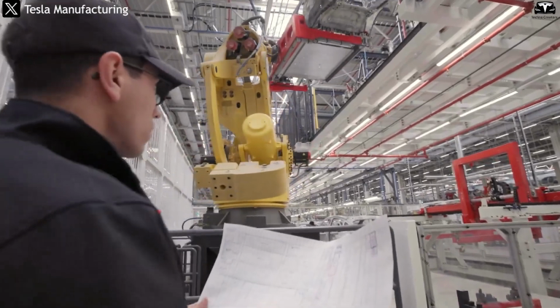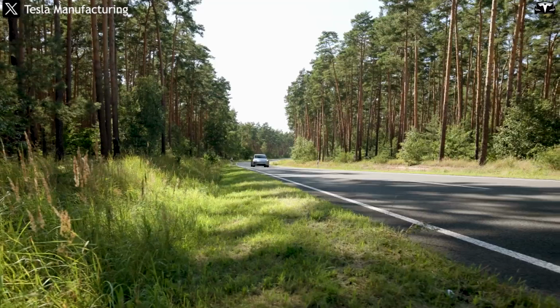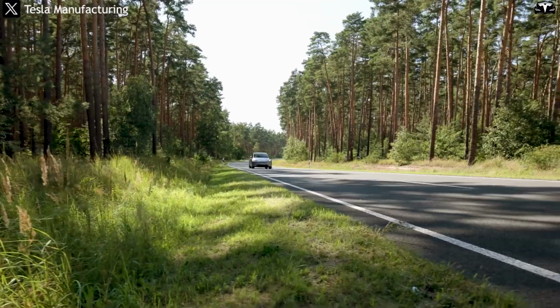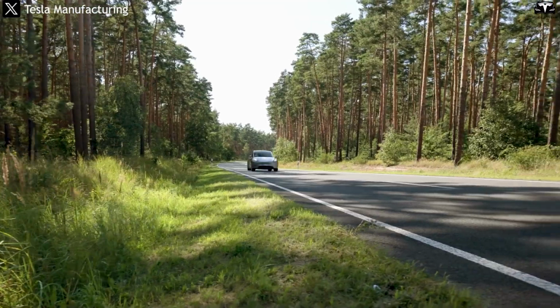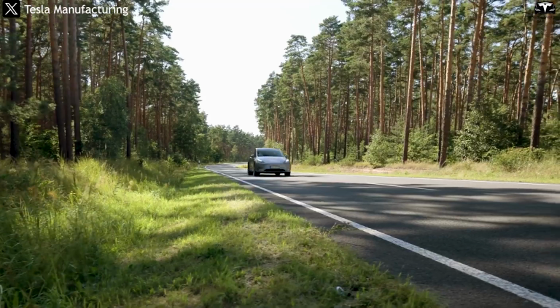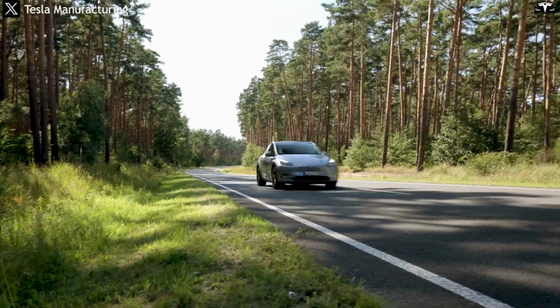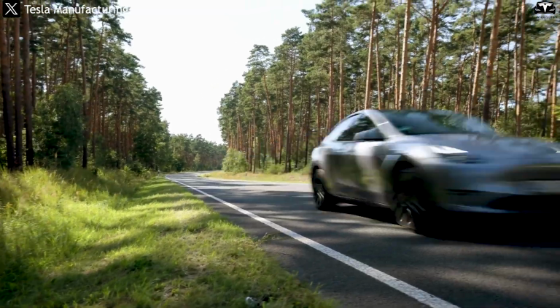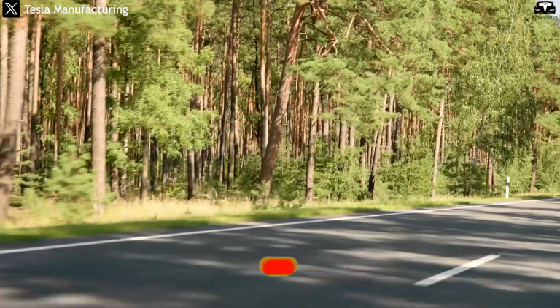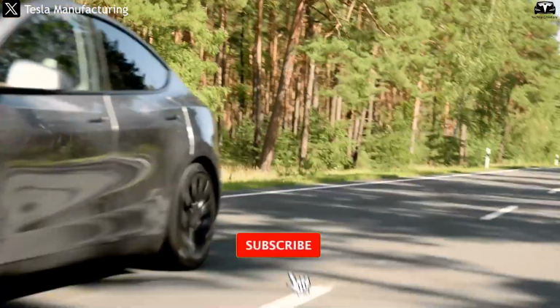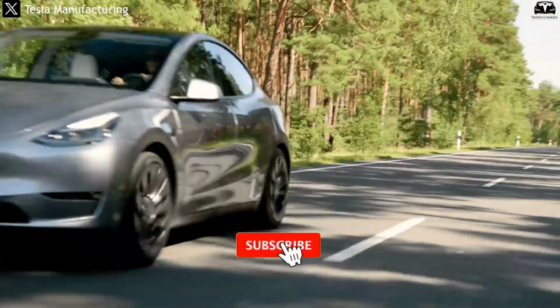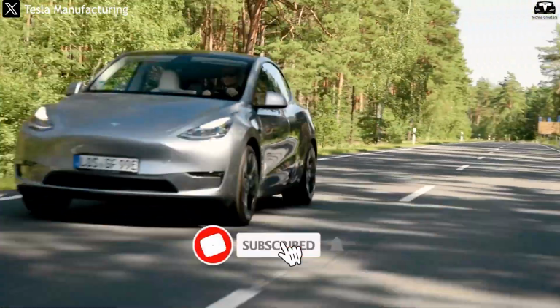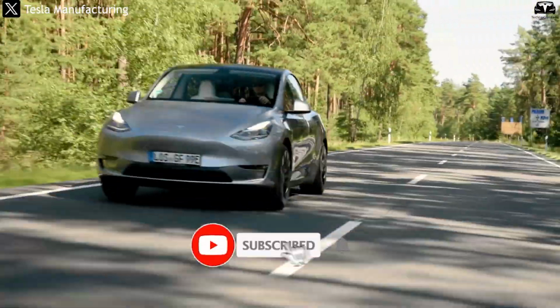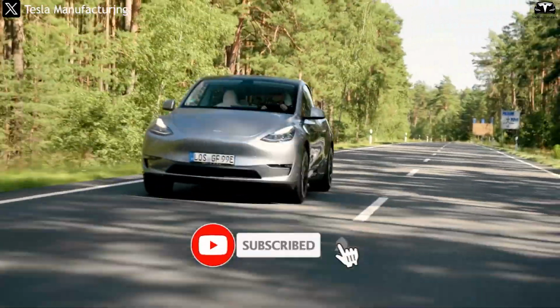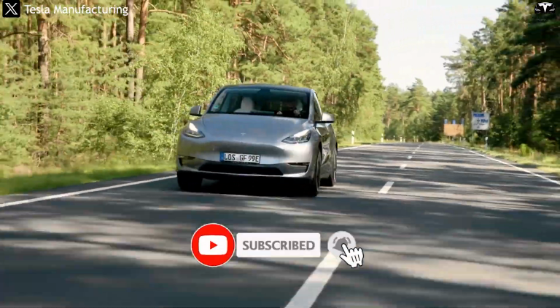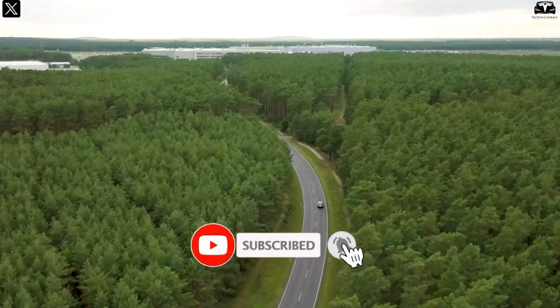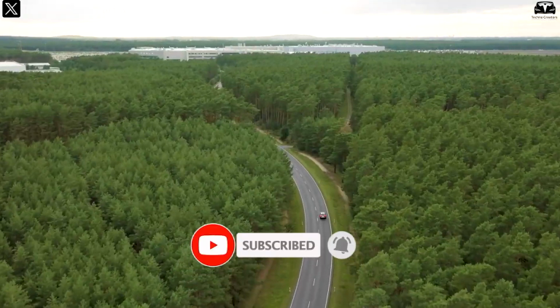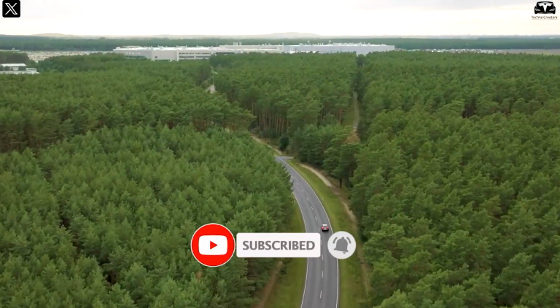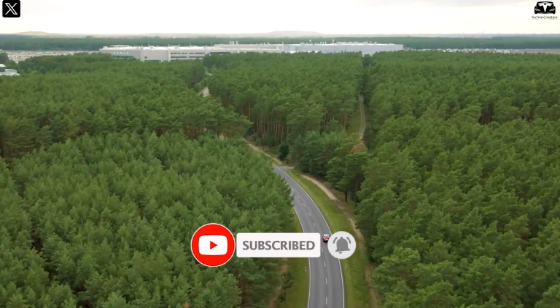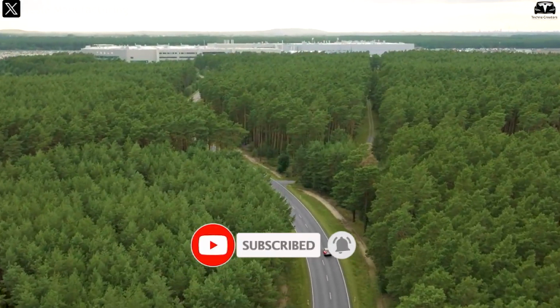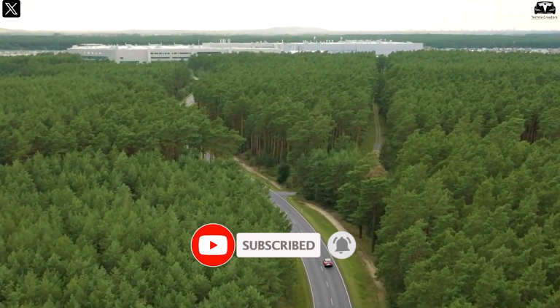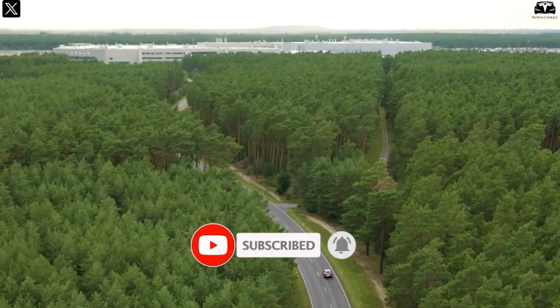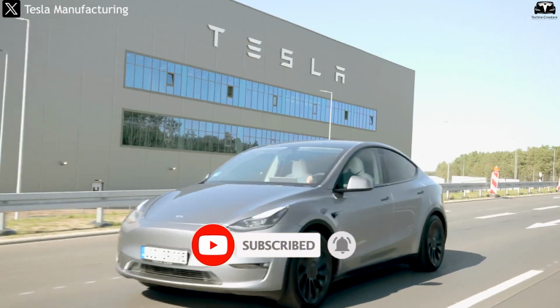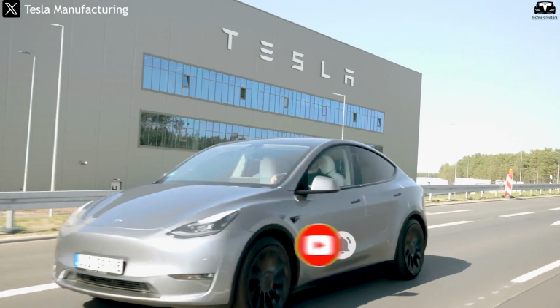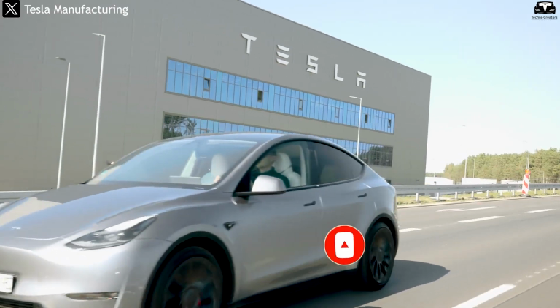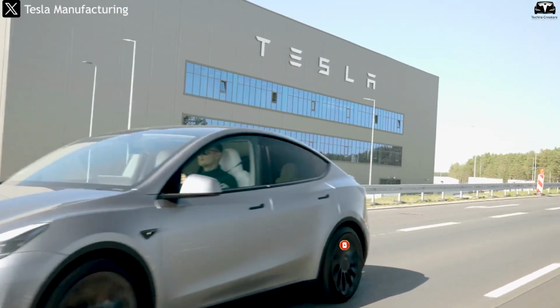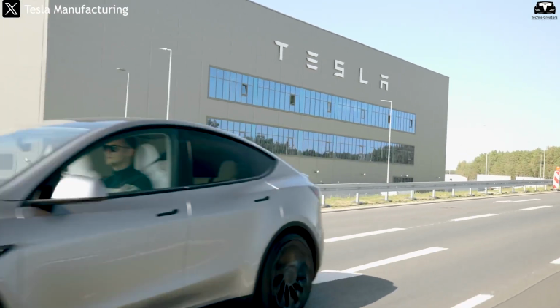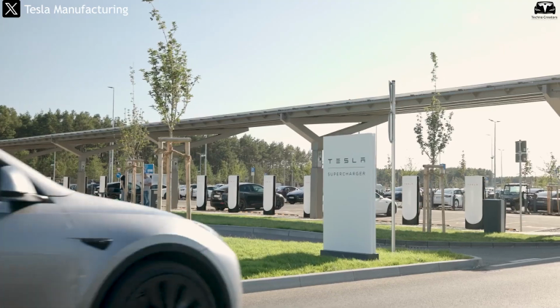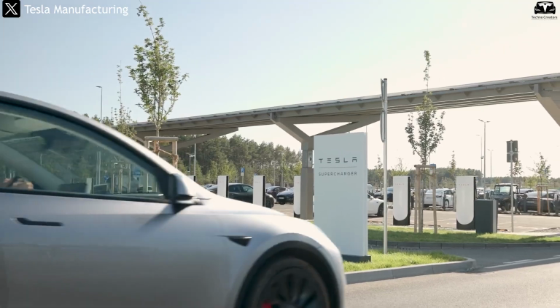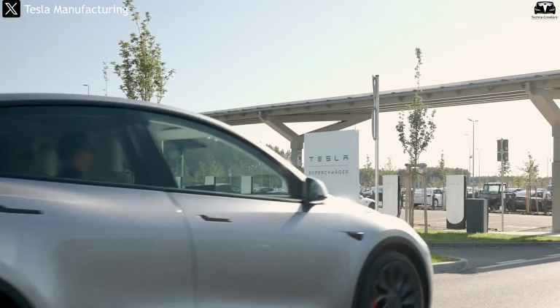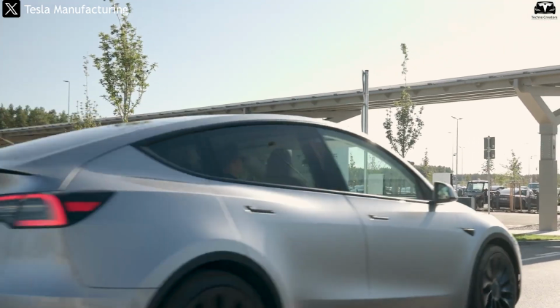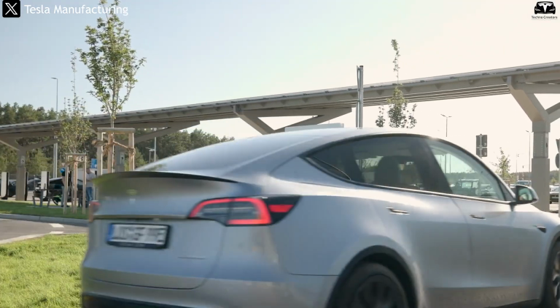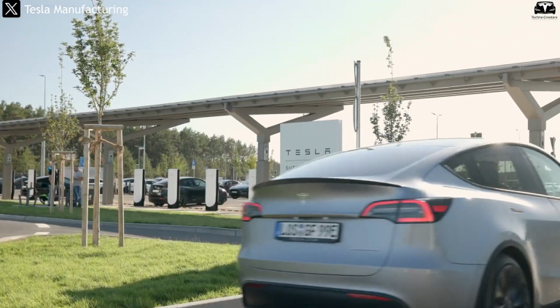Once again, please help us reach 4,400 subscribers. This is important for us to stay motivated. Thank you.